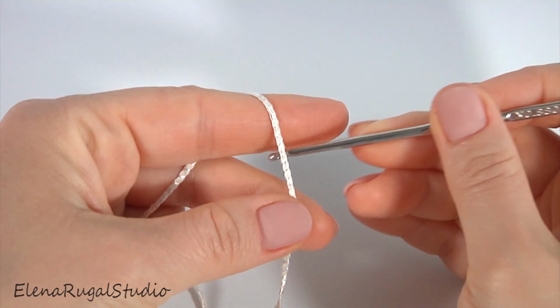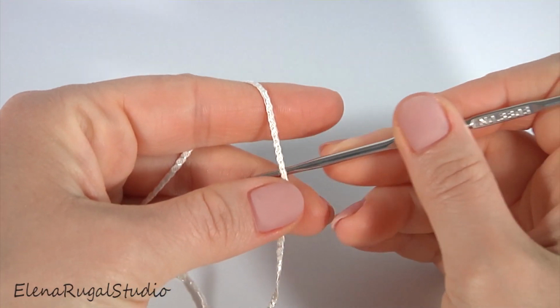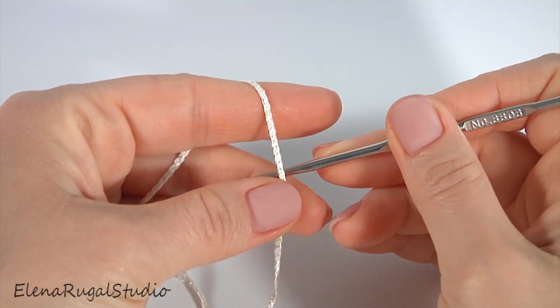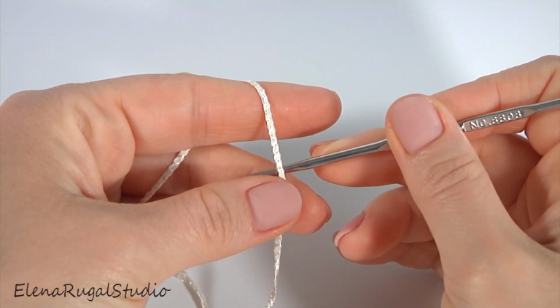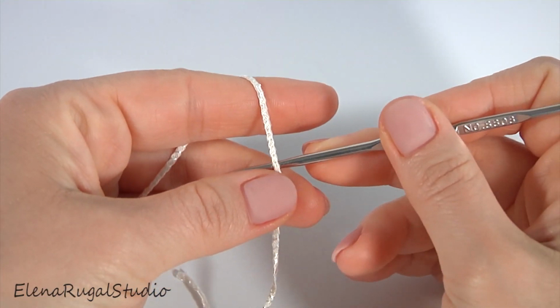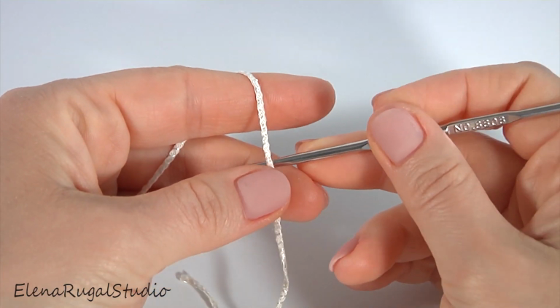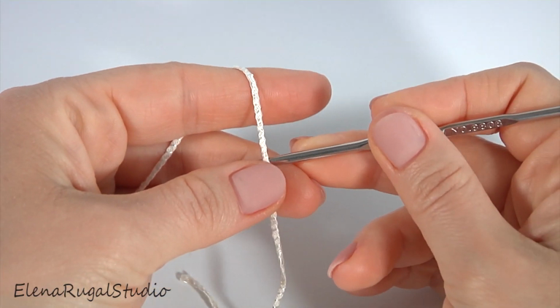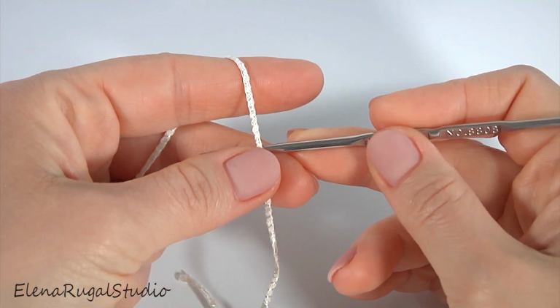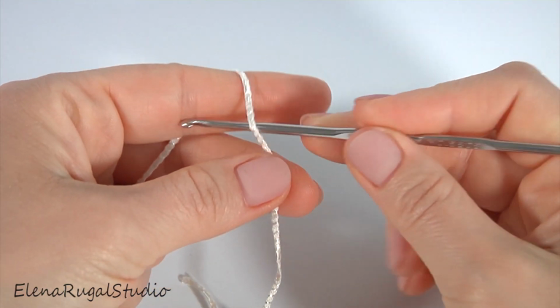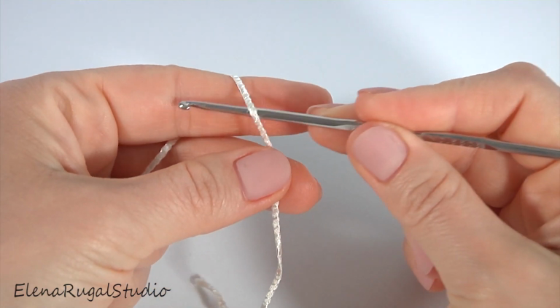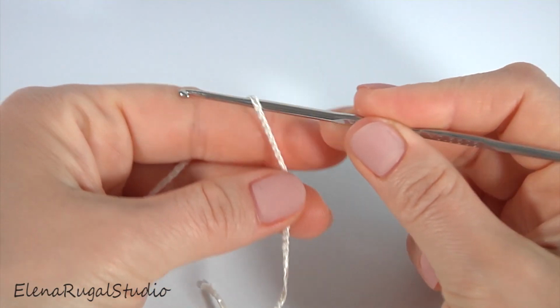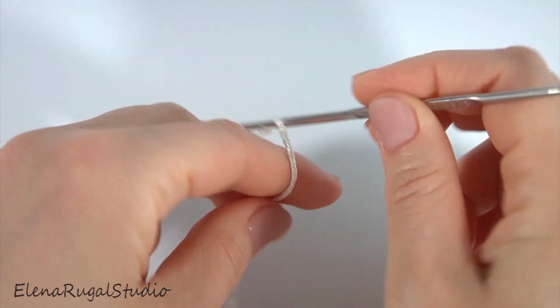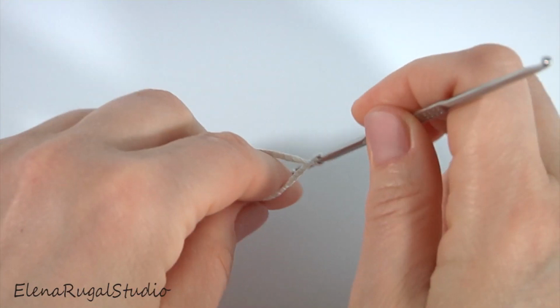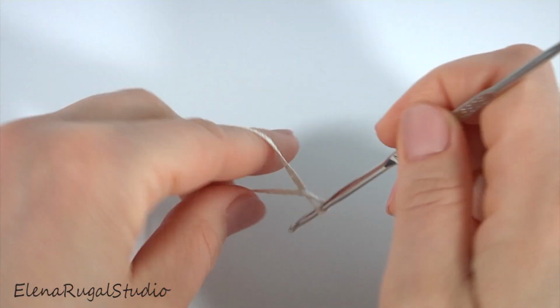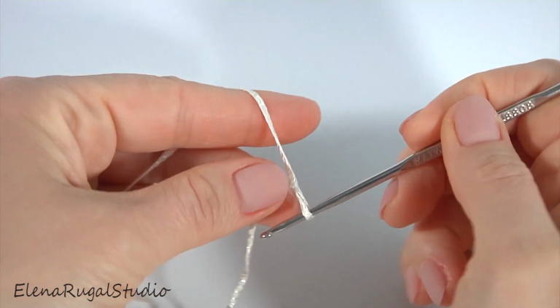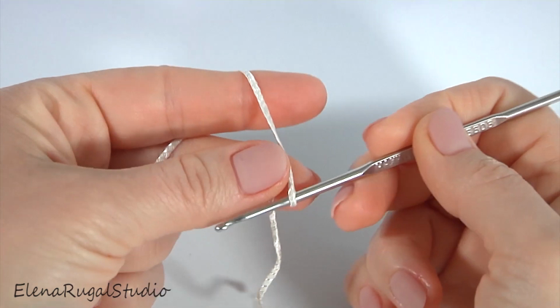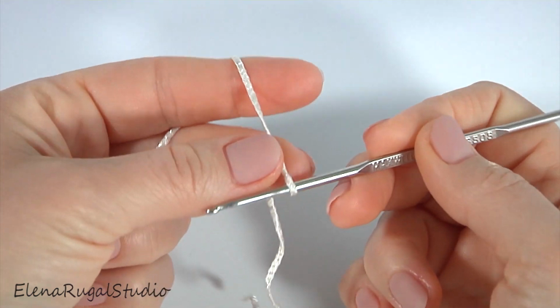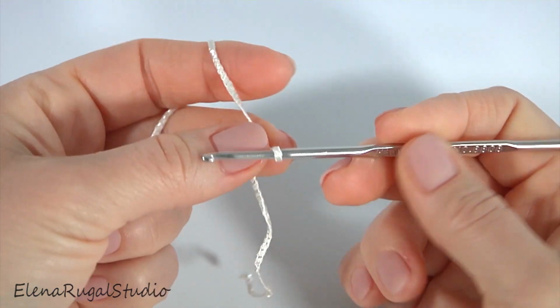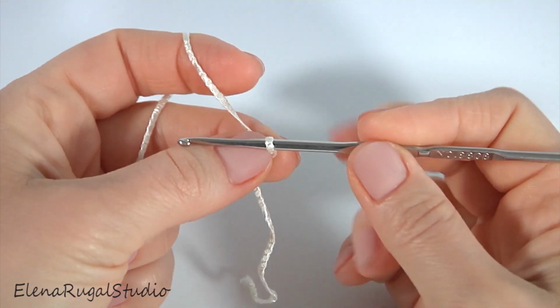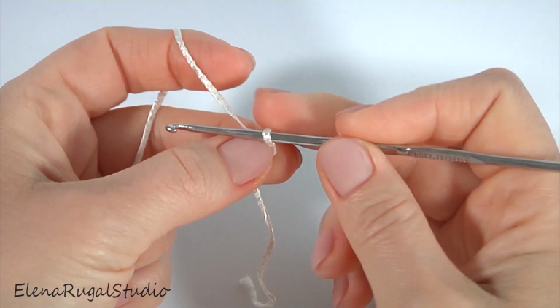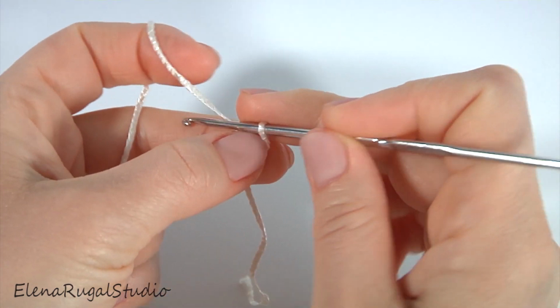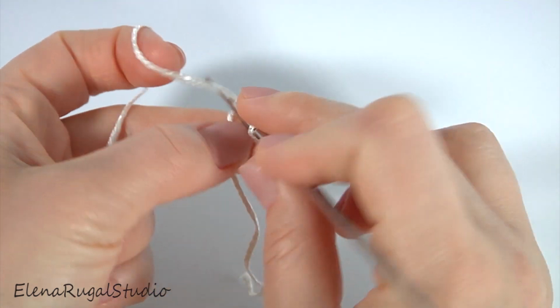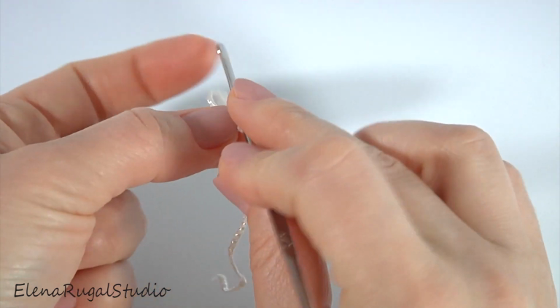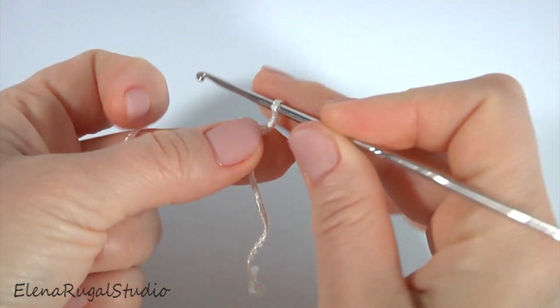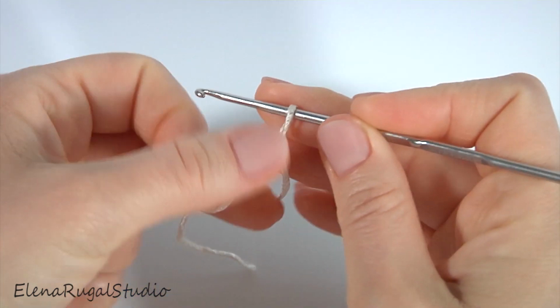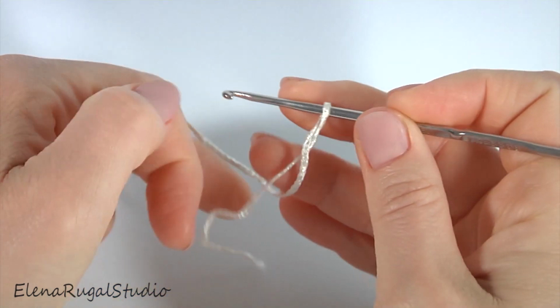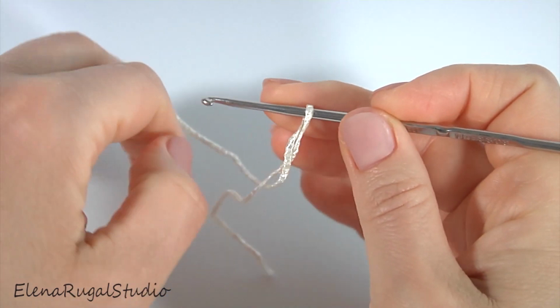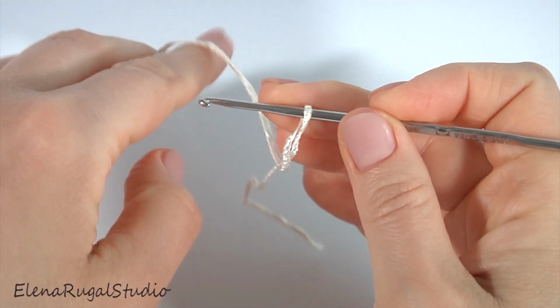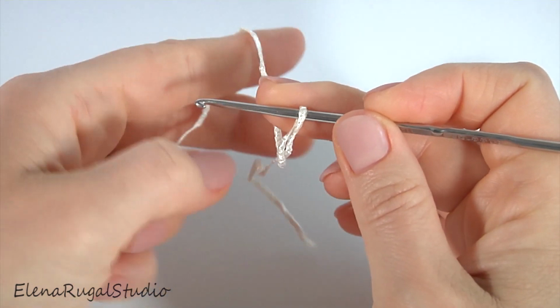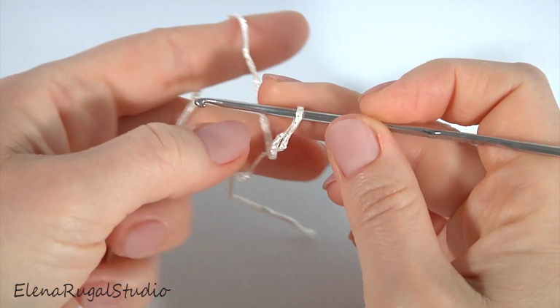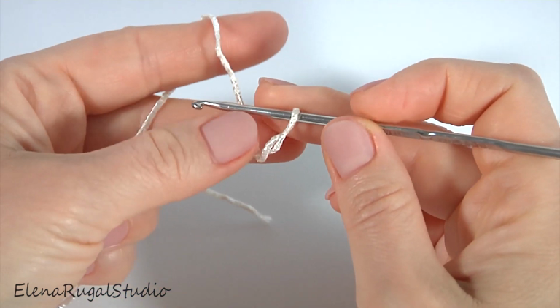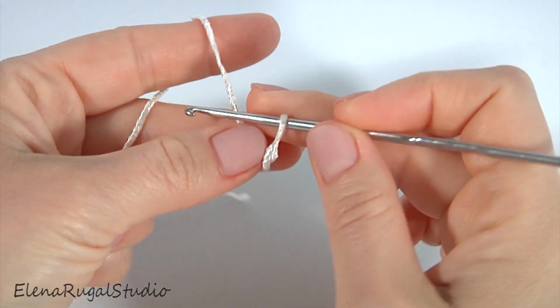Let's crochet the phone case or small bag. I will begin from the foundation chain.